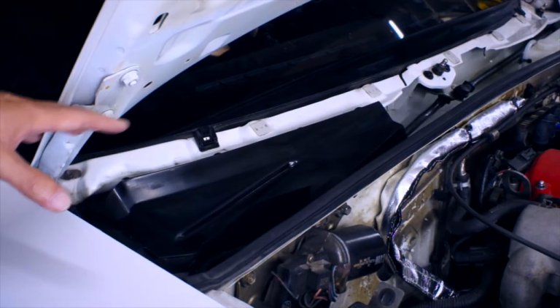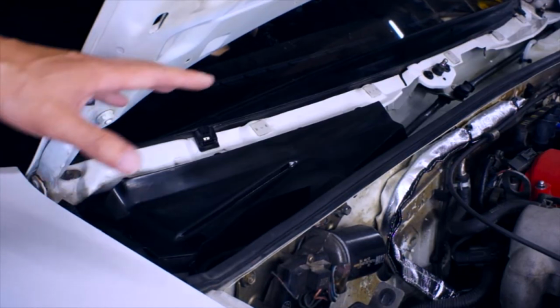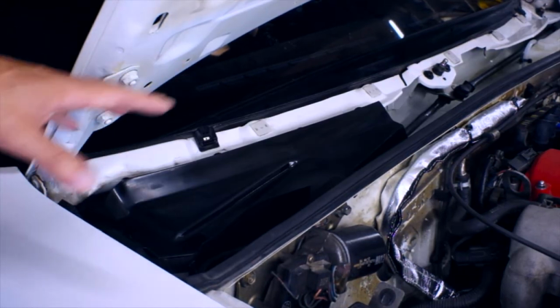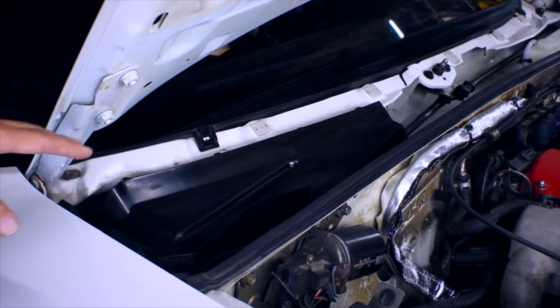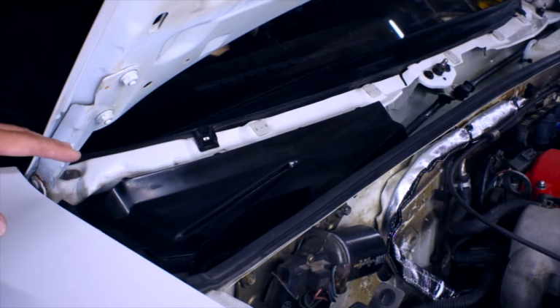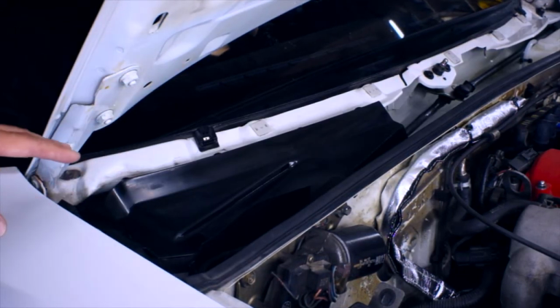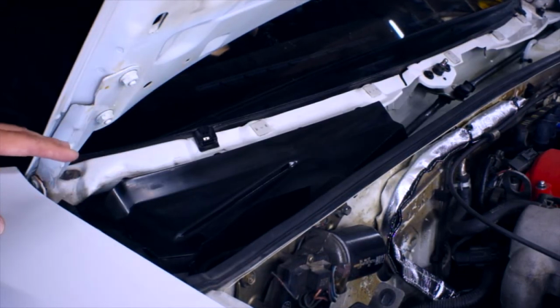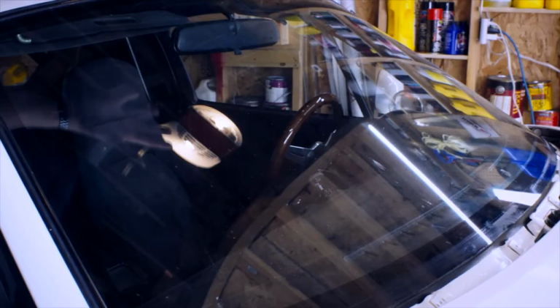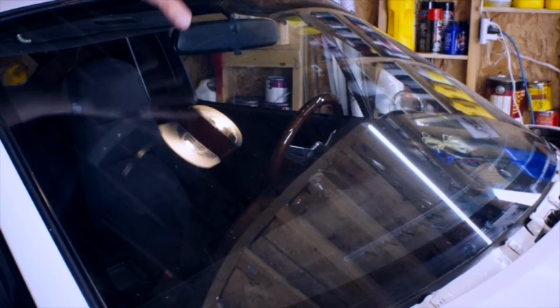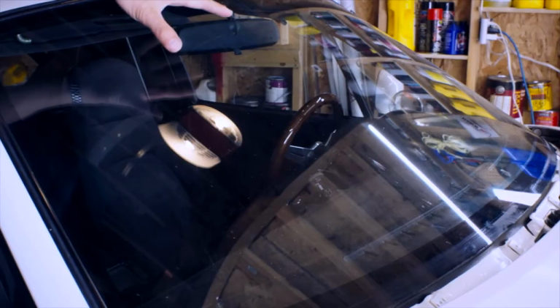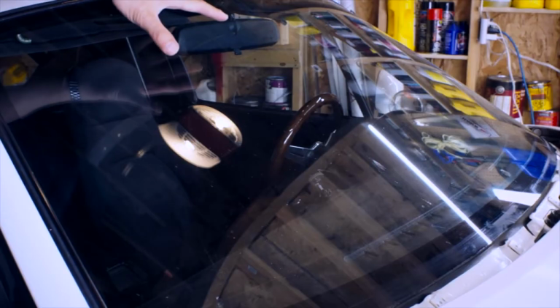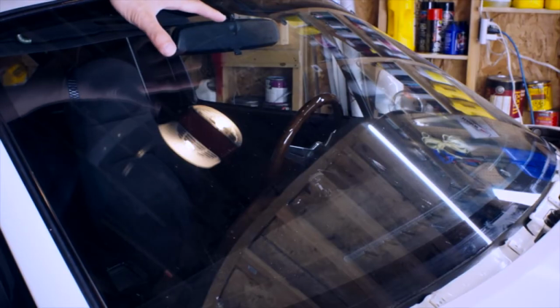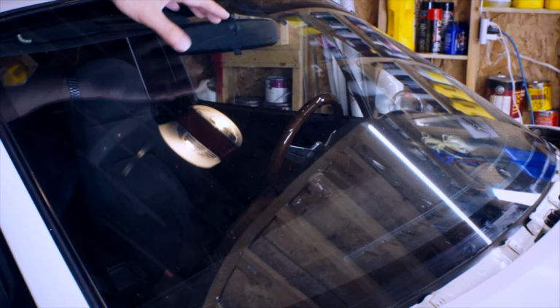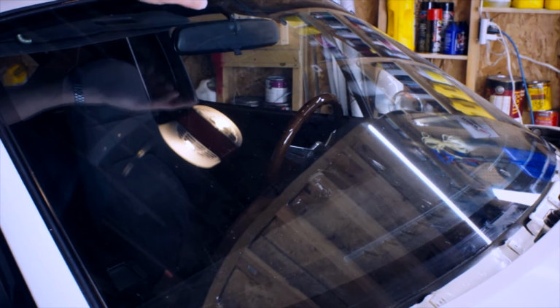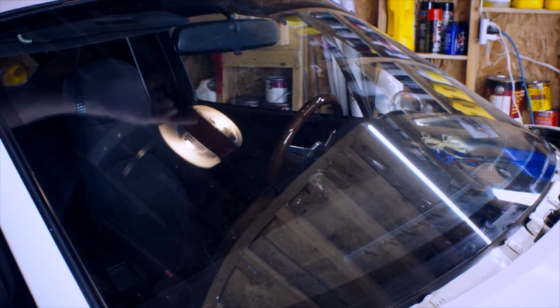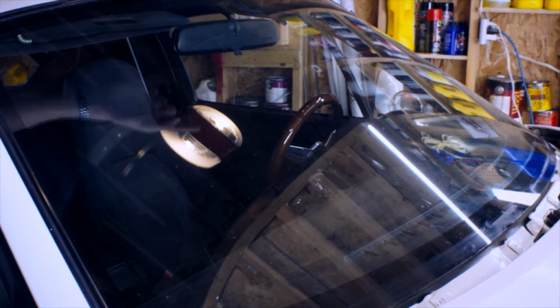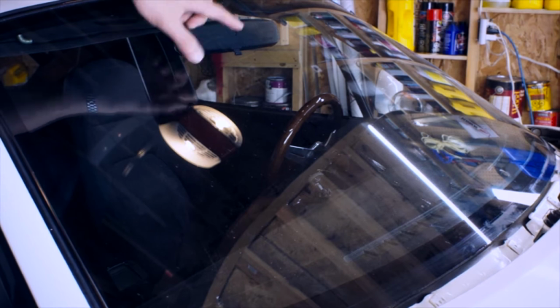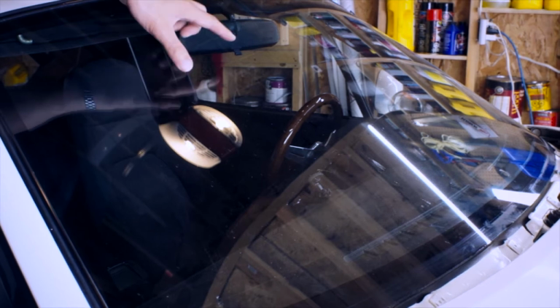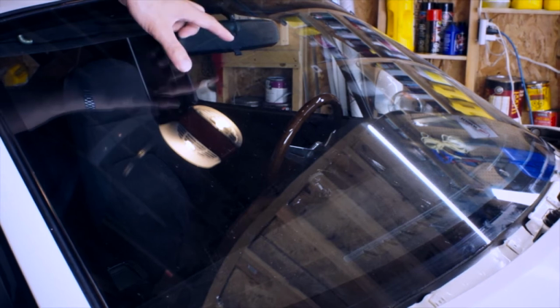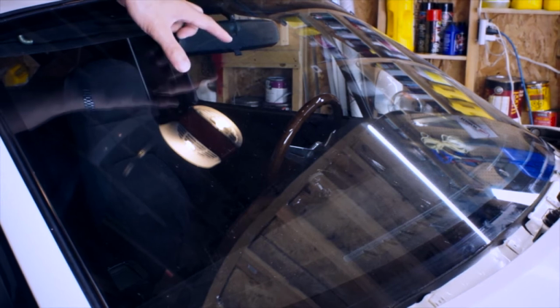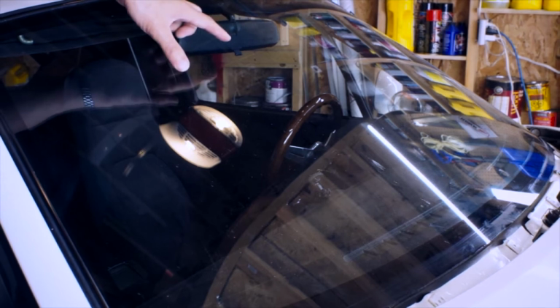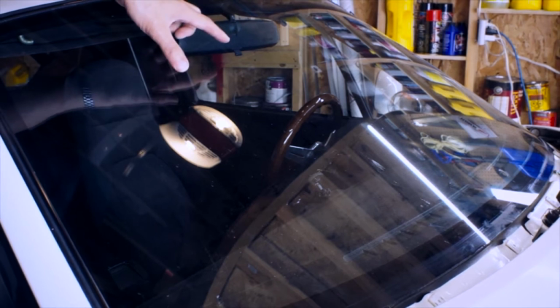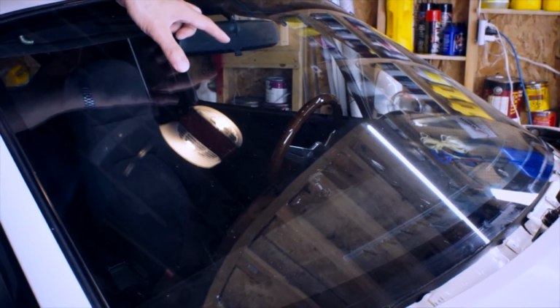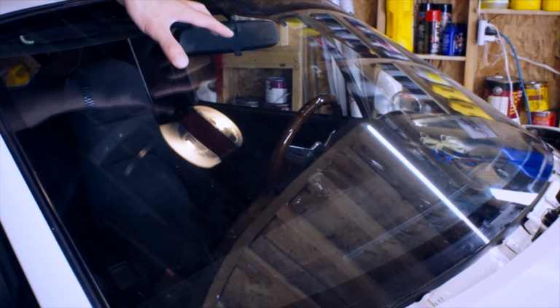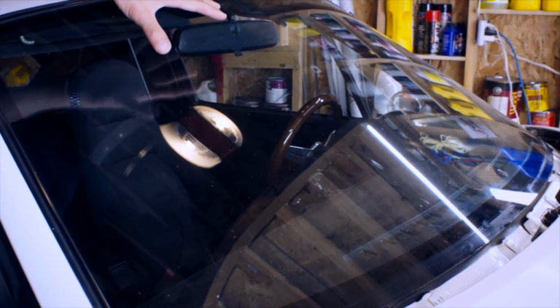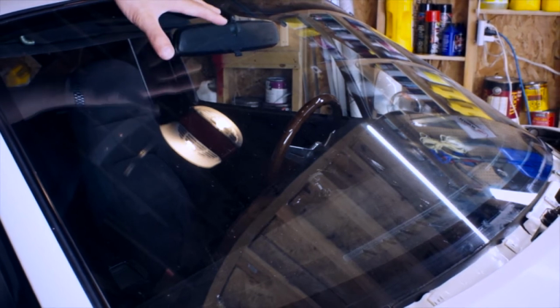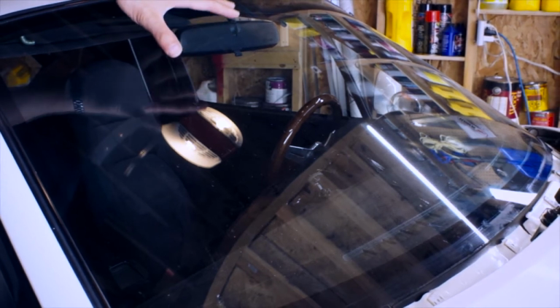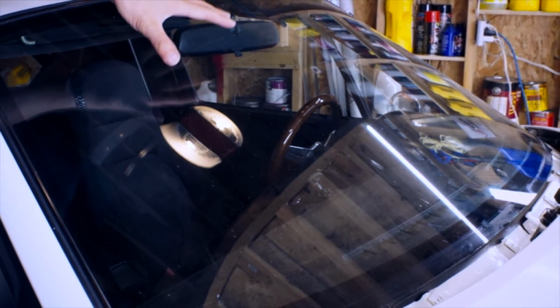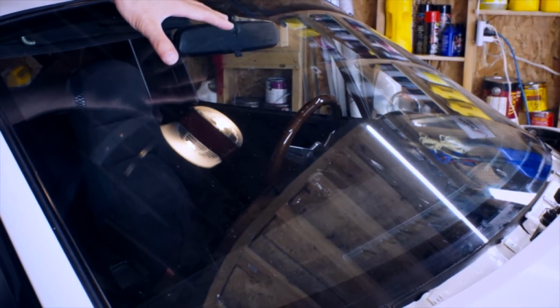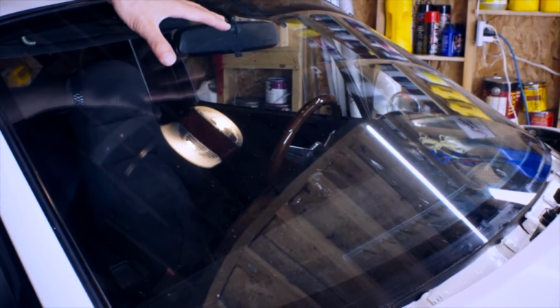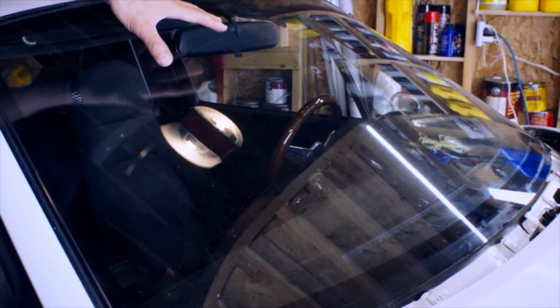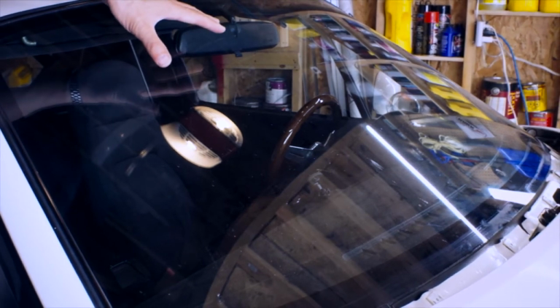And since we've exposed all this dirt, why don't we clean this up. Another thing we don't want to neglect is how dirty this windshield is, so let's give it a thorough clean.